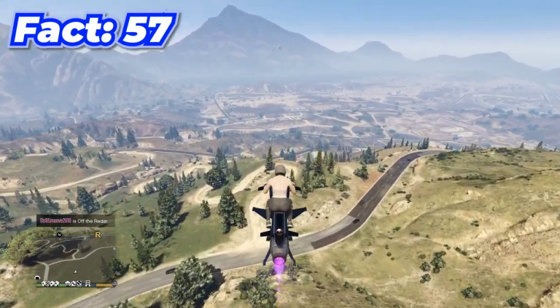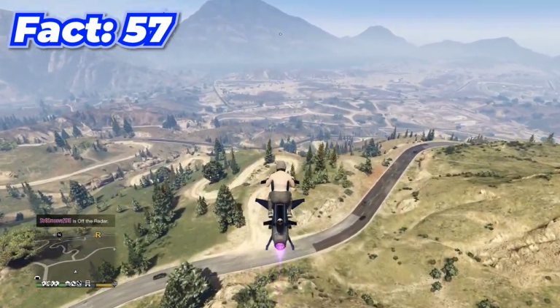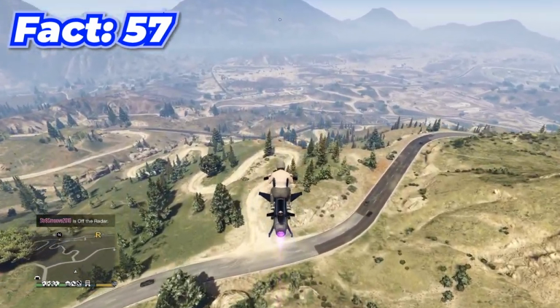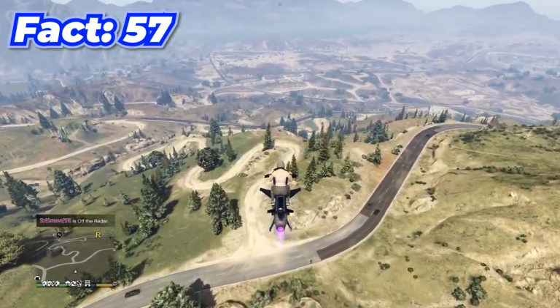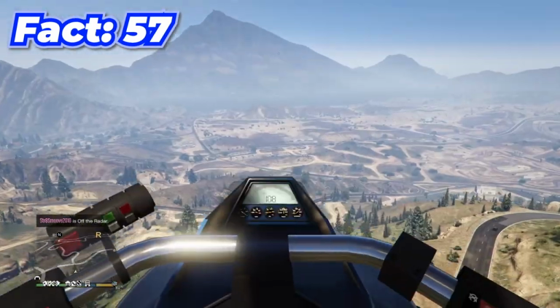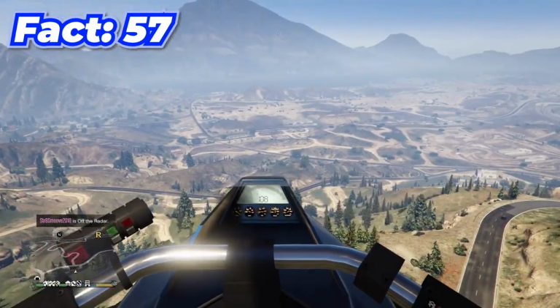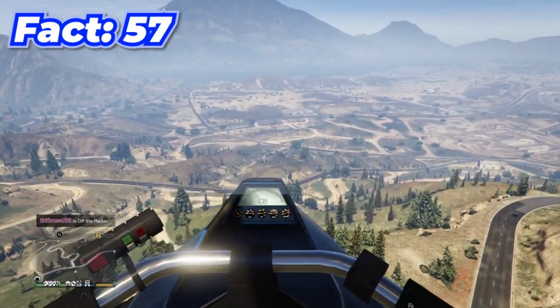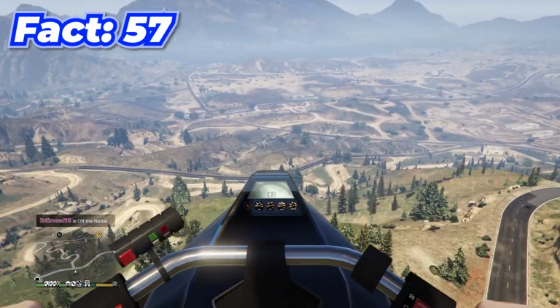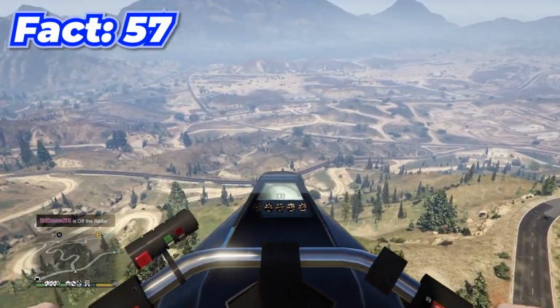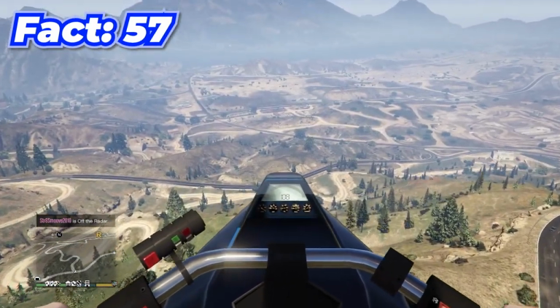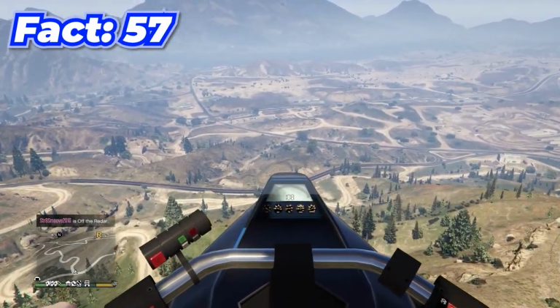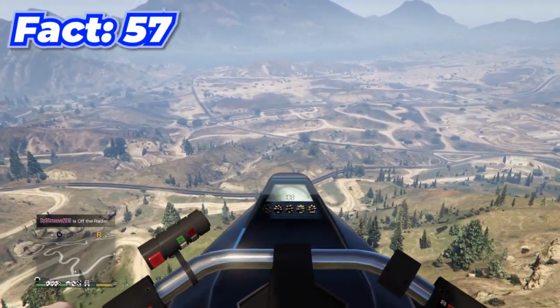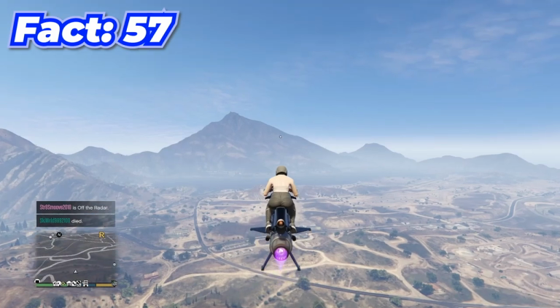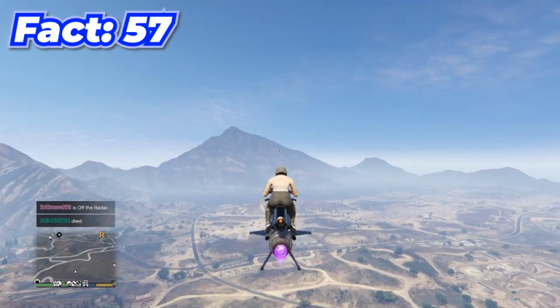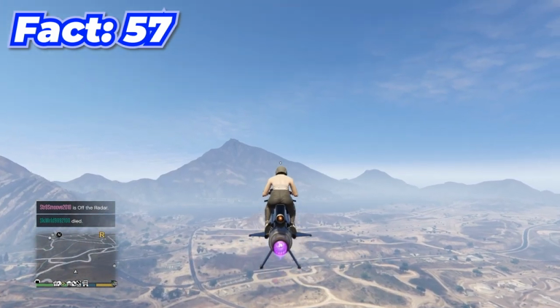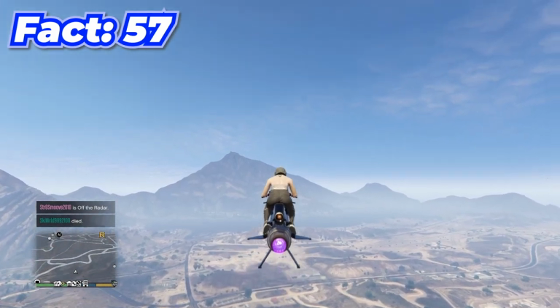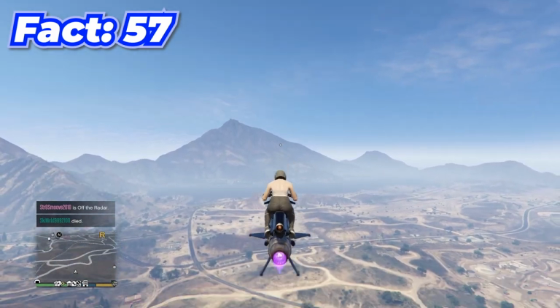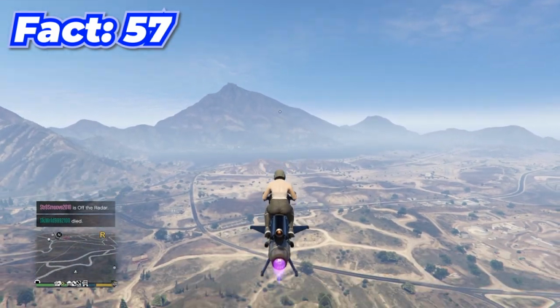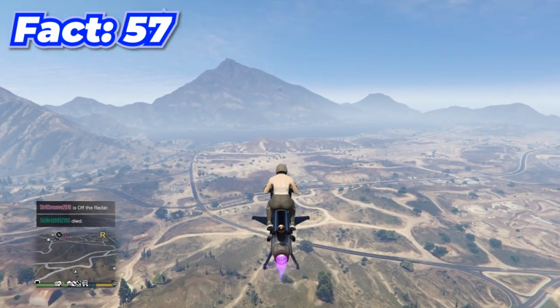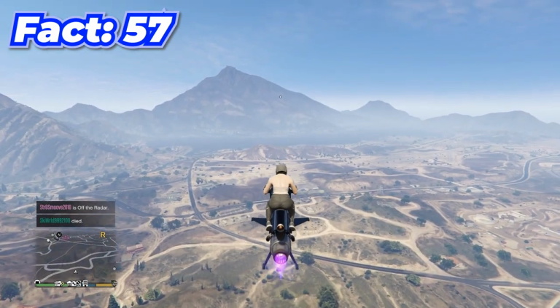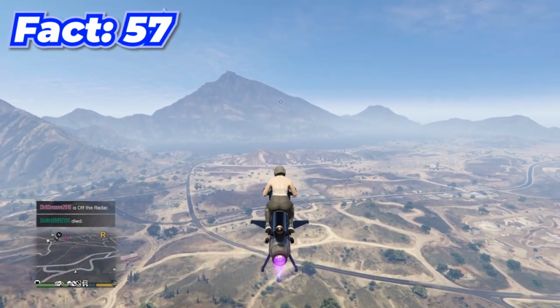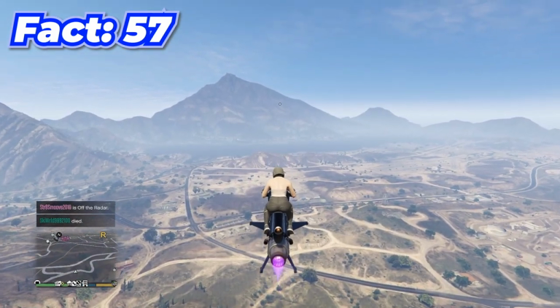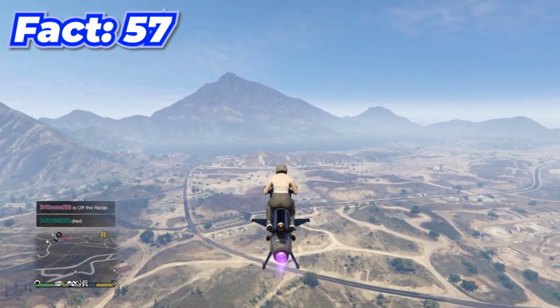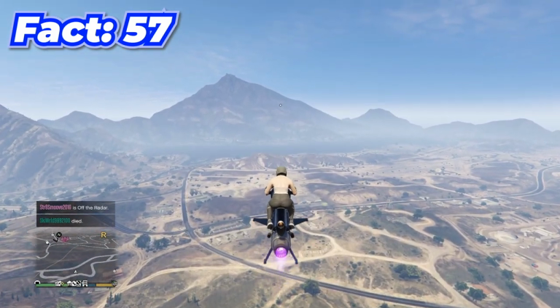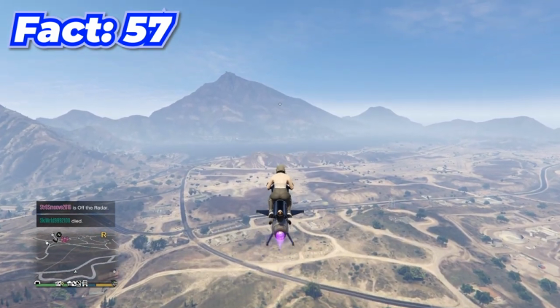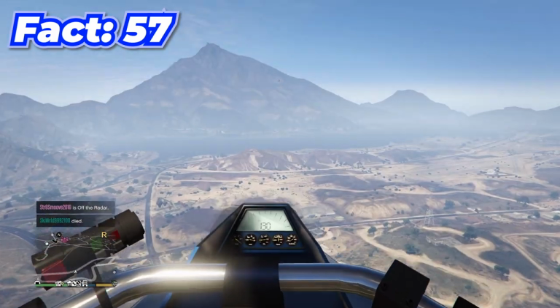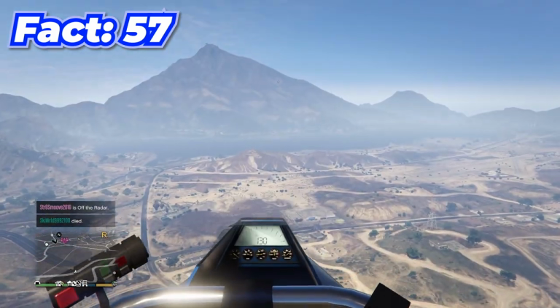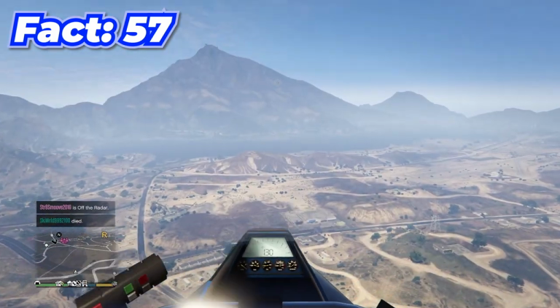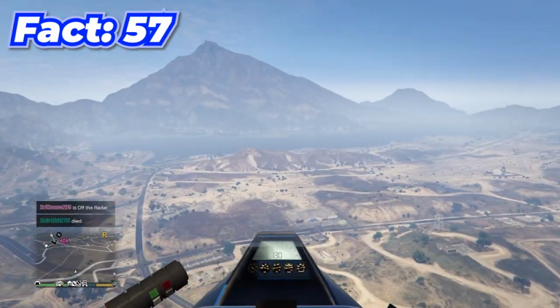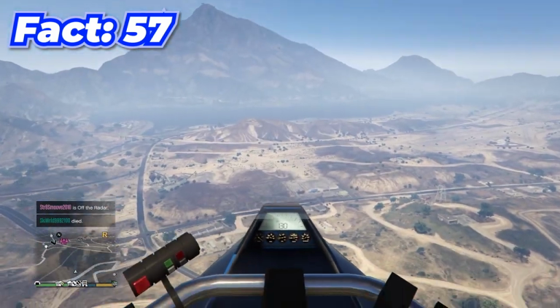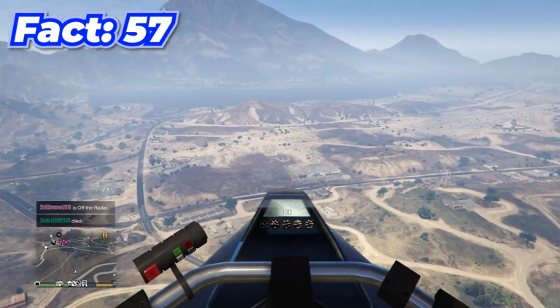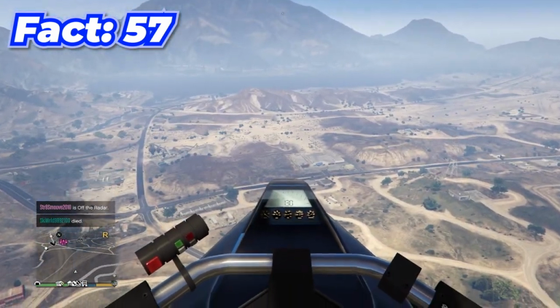When normally flying the Oppressor Mark 2 it caps out at 108 miles per hour, but when you press the button to put the wings in it actually goes up to 130 miles an hour.